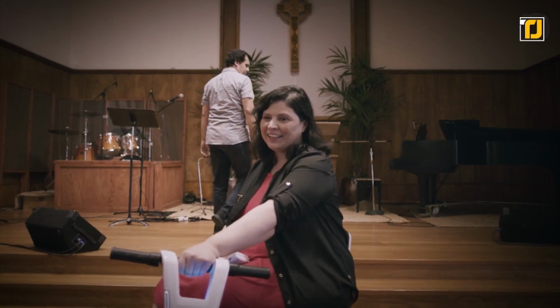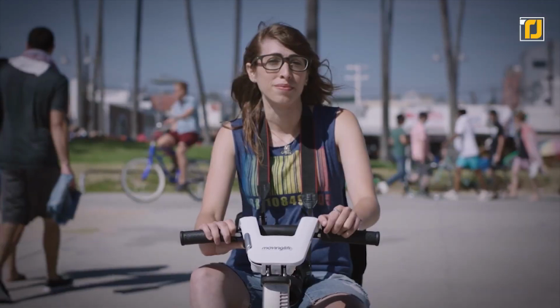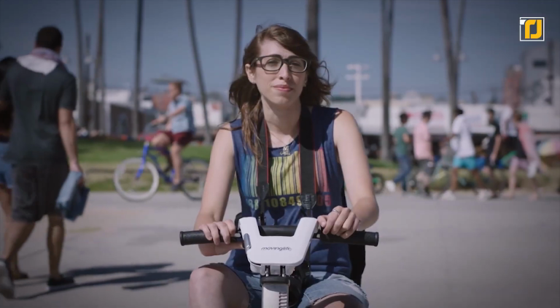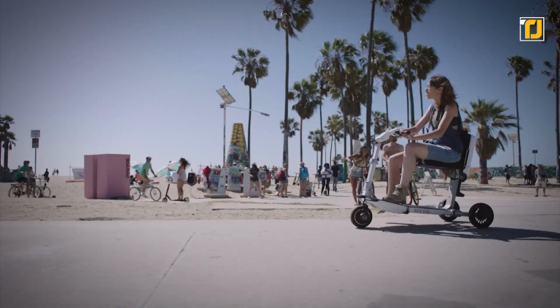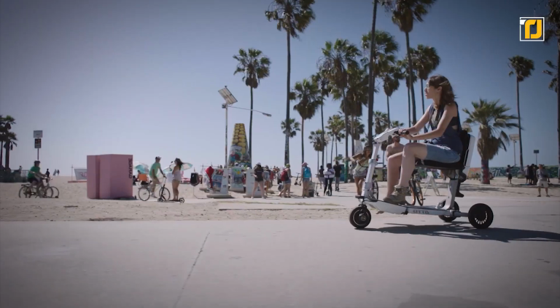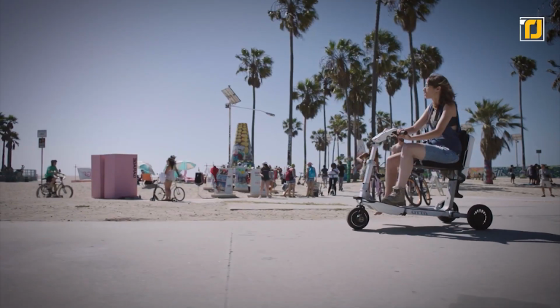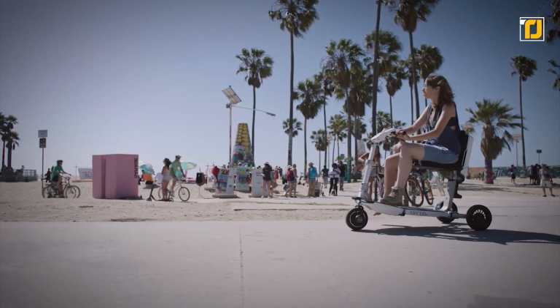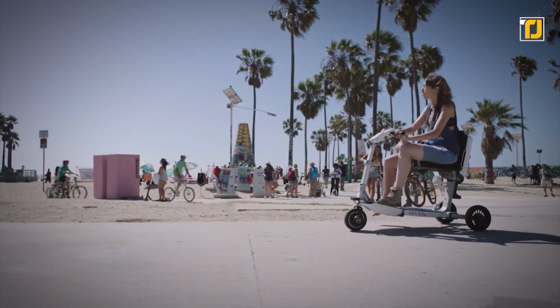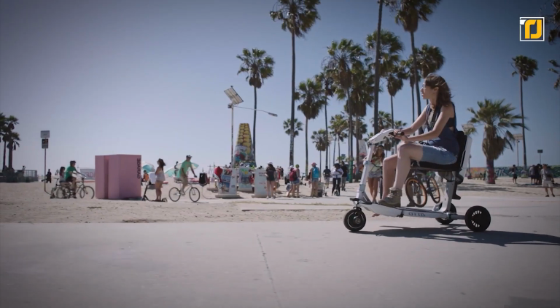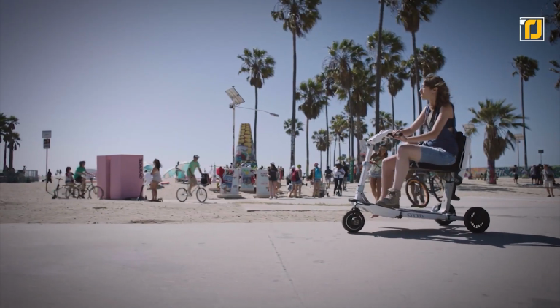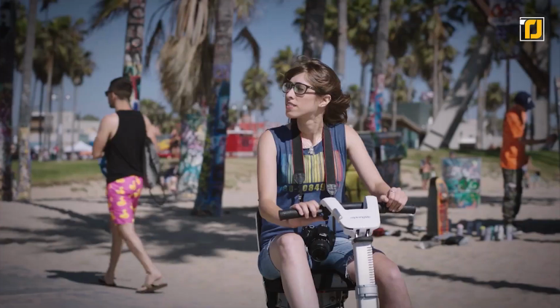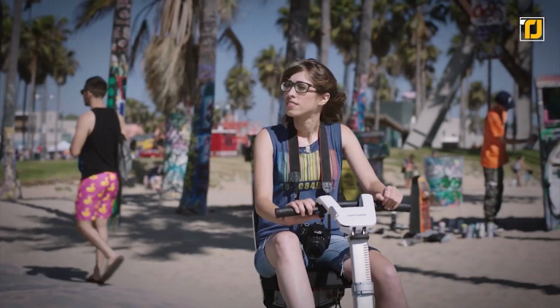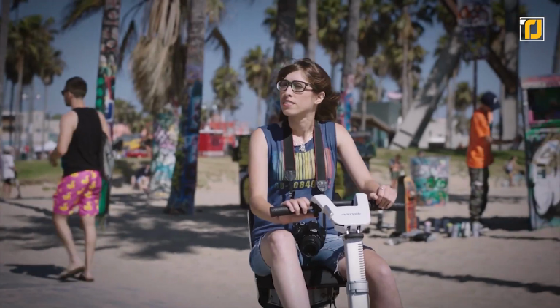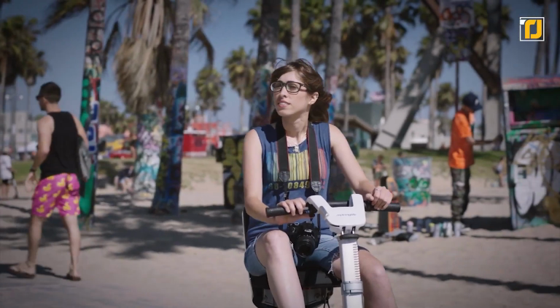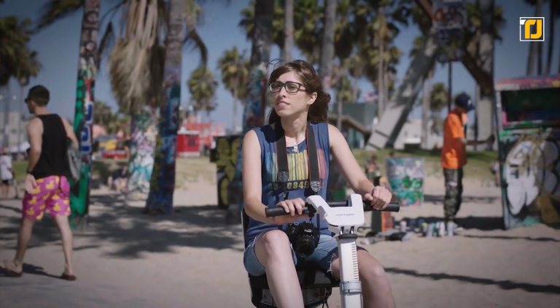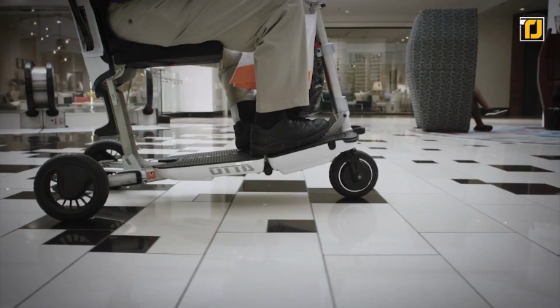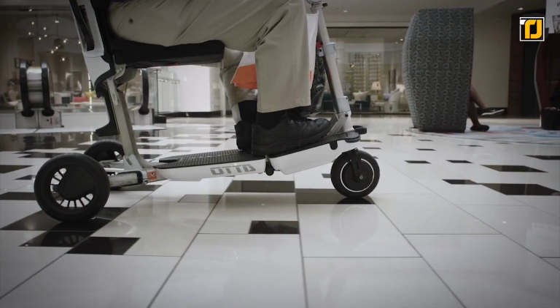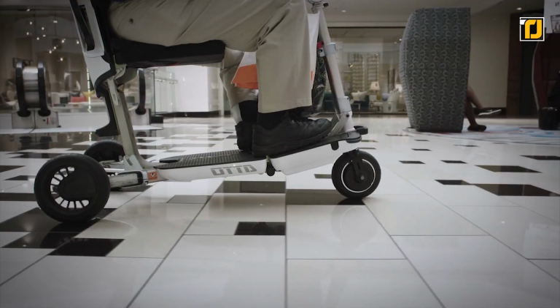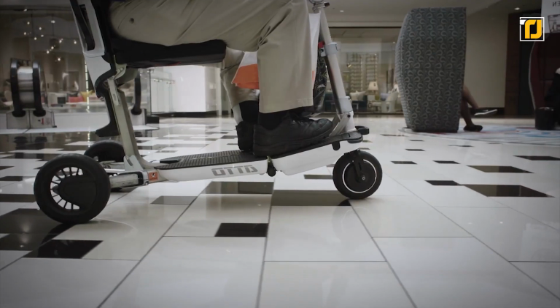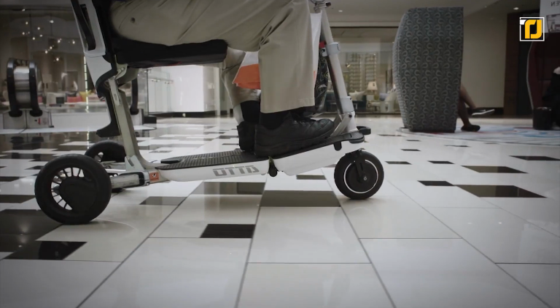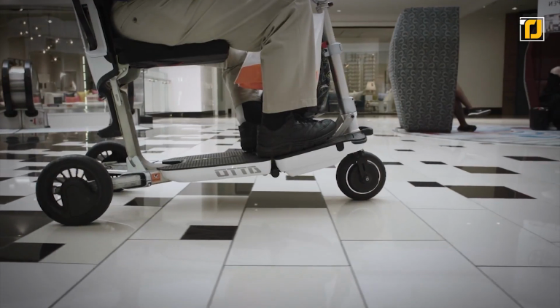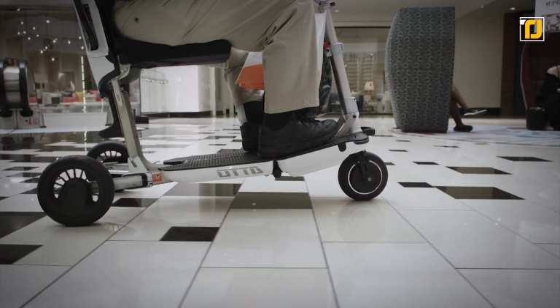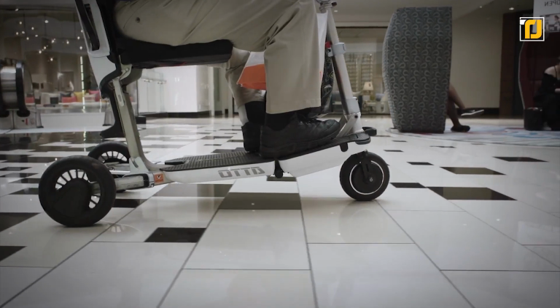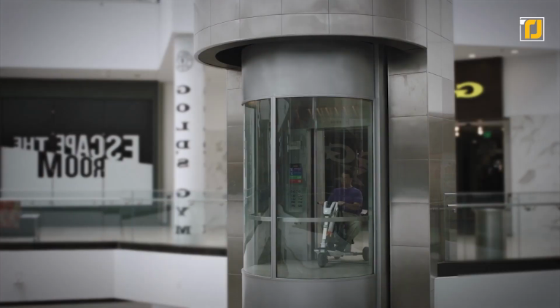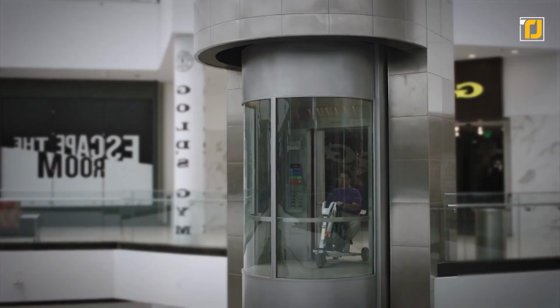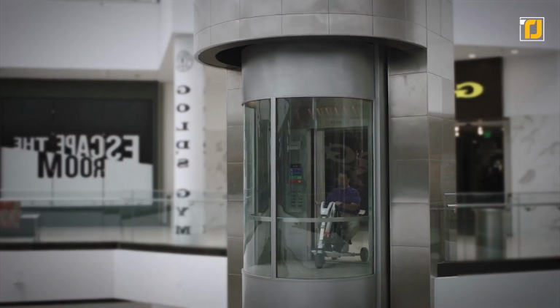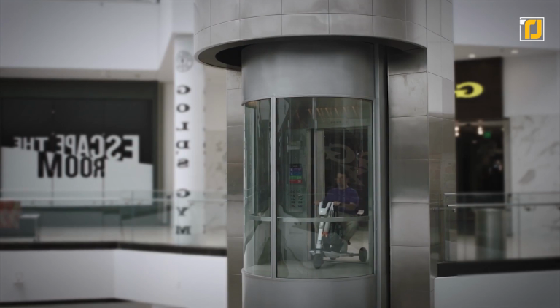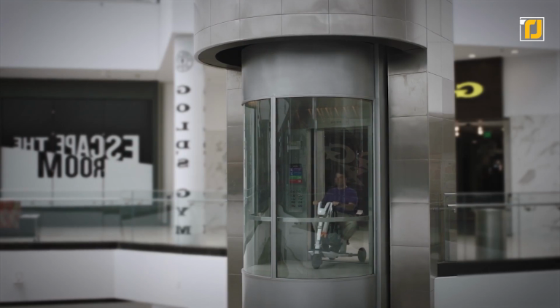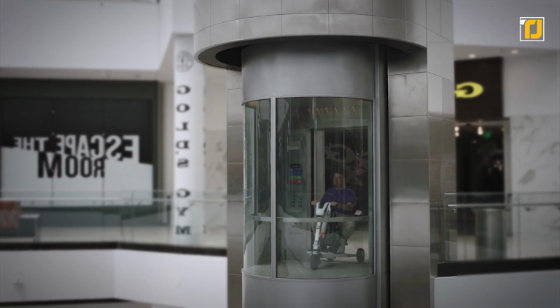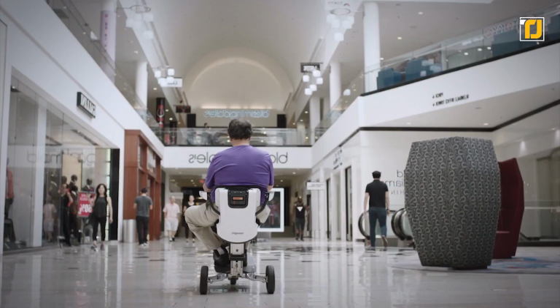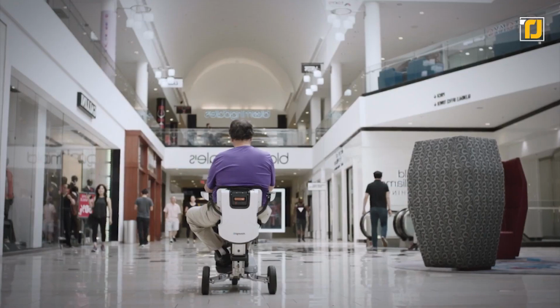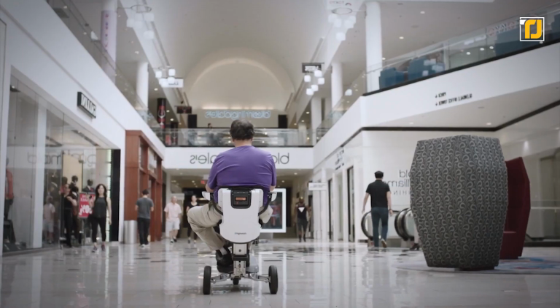With an added reverse mode allowing it to move backwards, the Ato is the absolute best choice for mobility and bicycling.